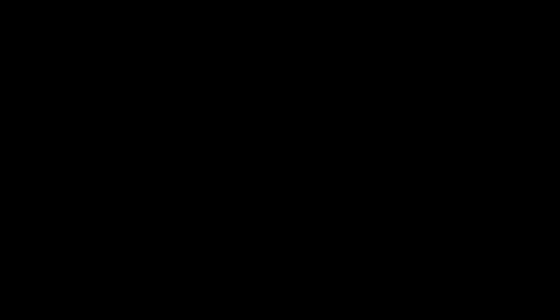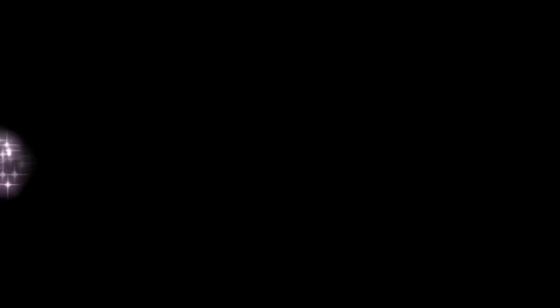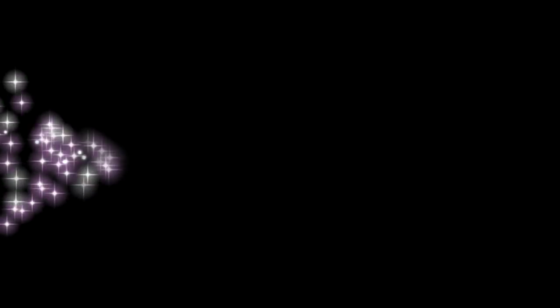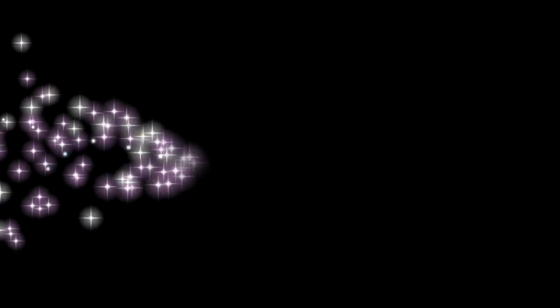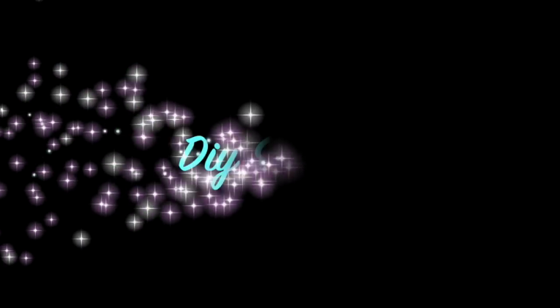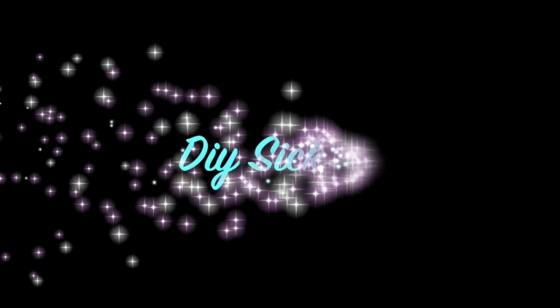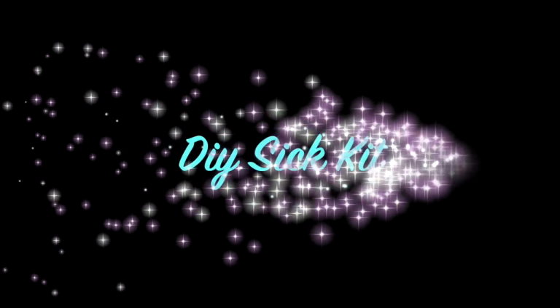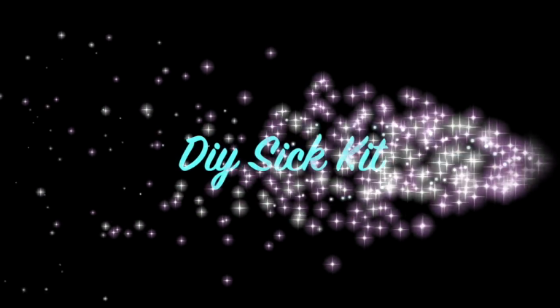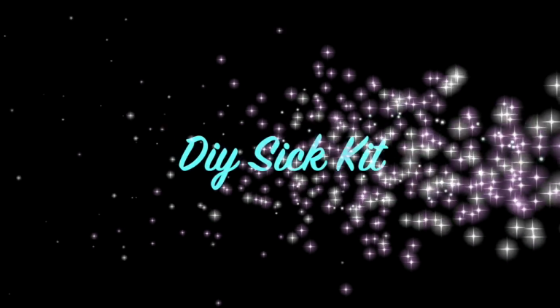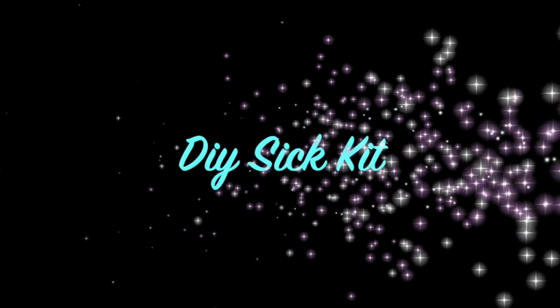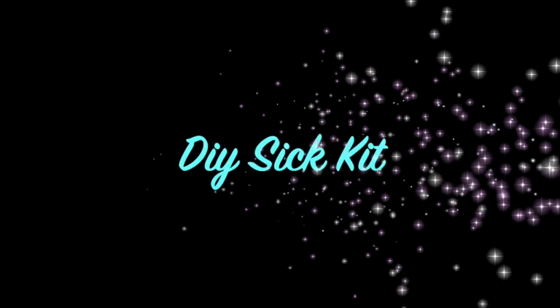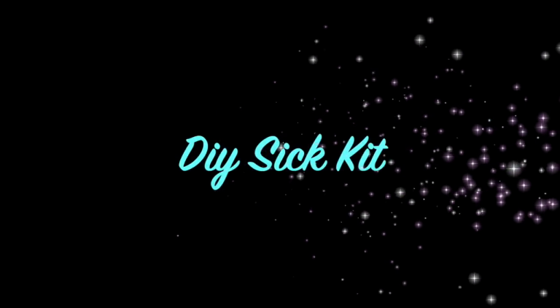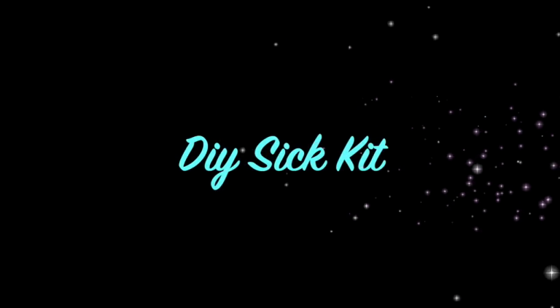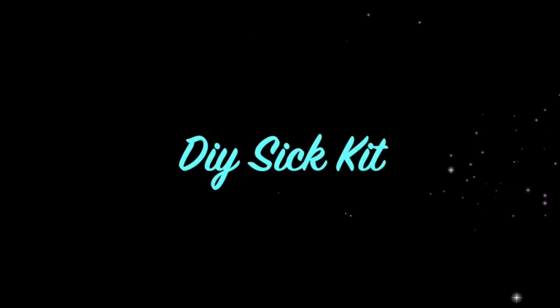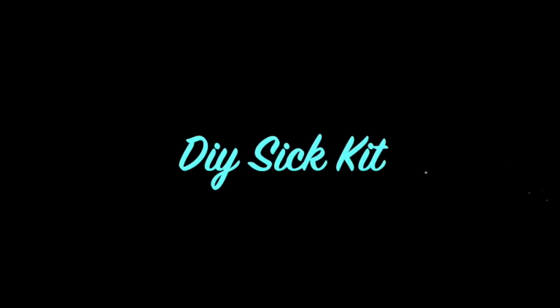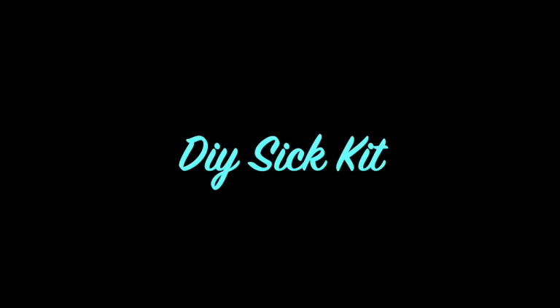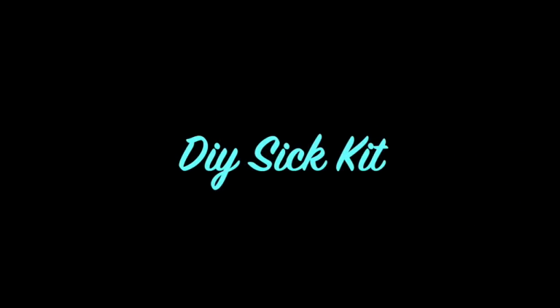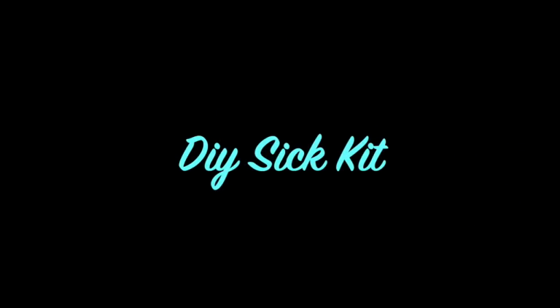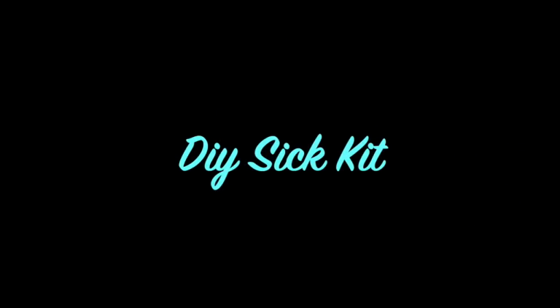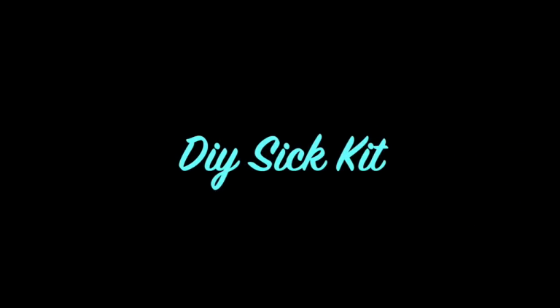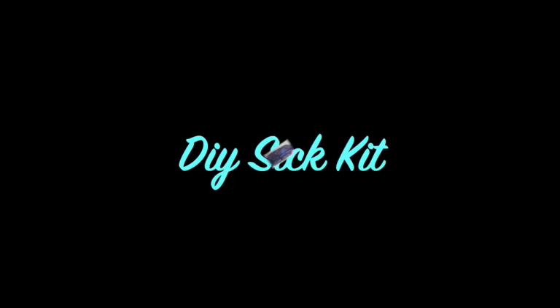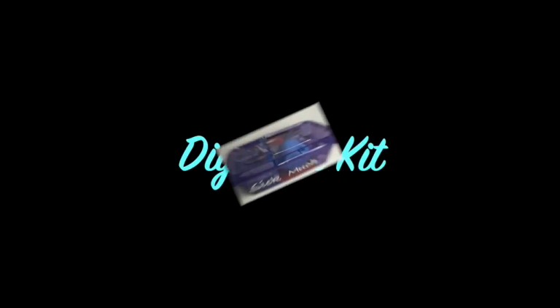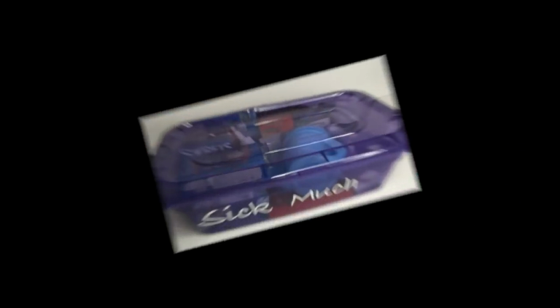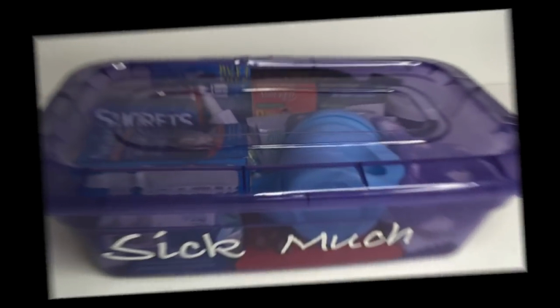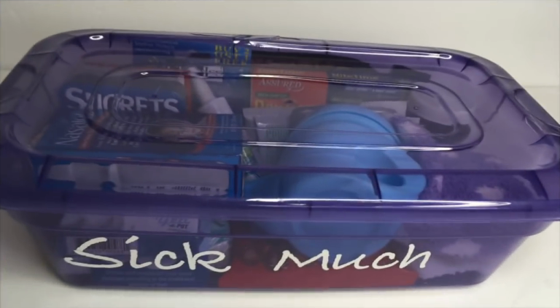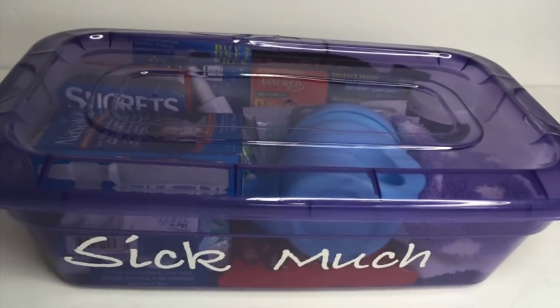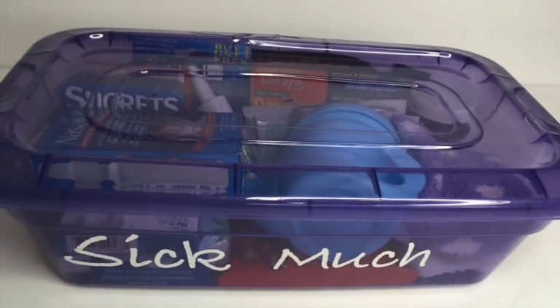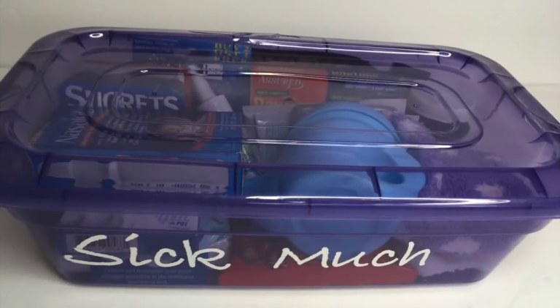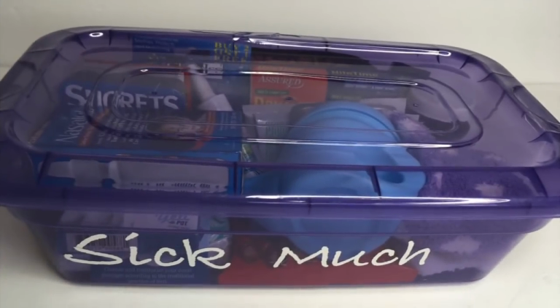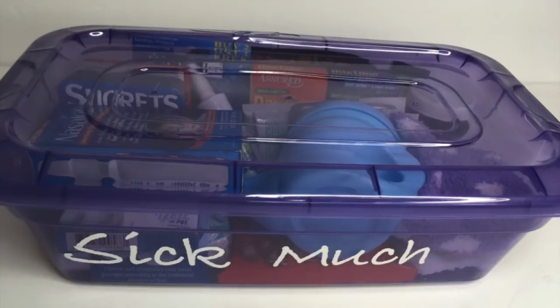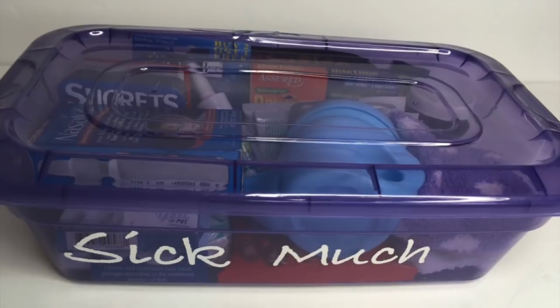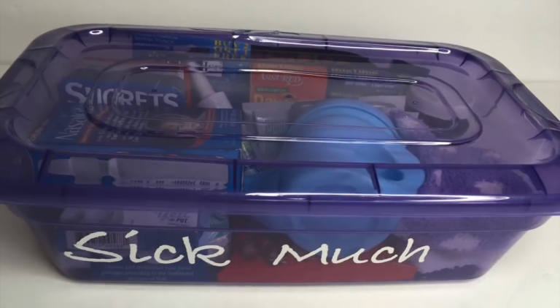Hey guys, thanks for stopping by. Today's Dollar Tree DIY is a do-it-yourself sick kit.